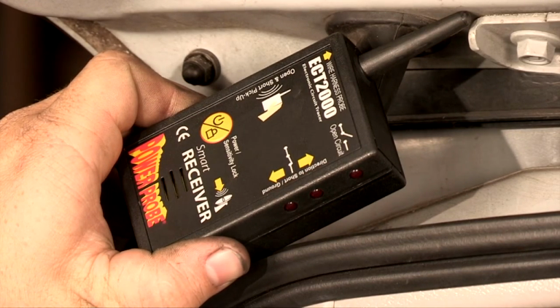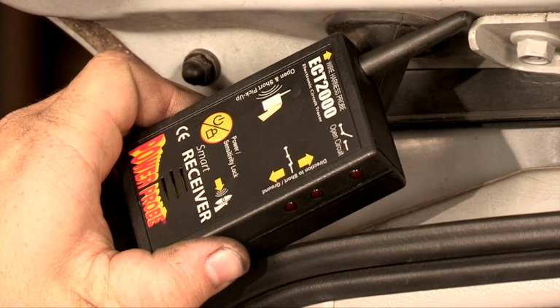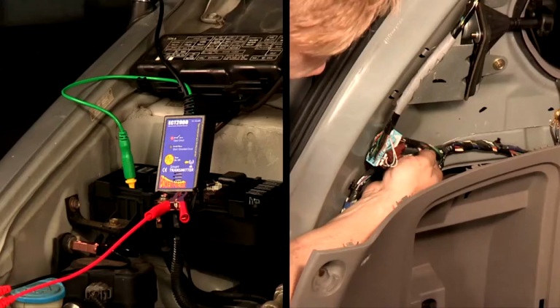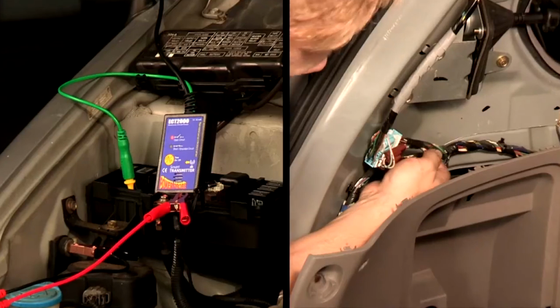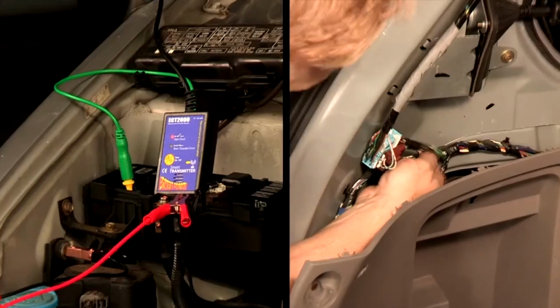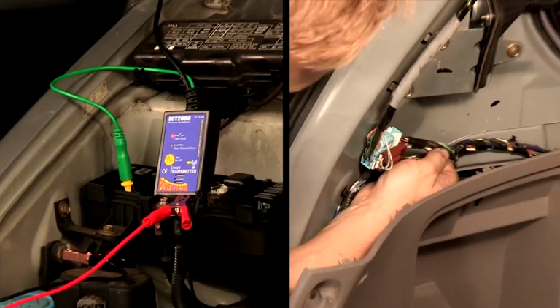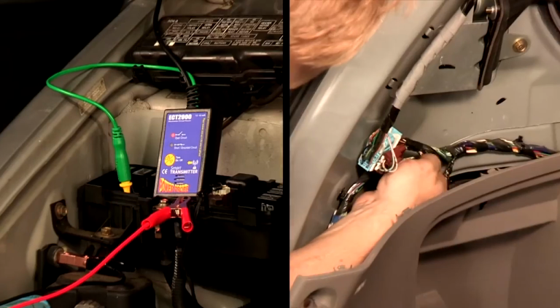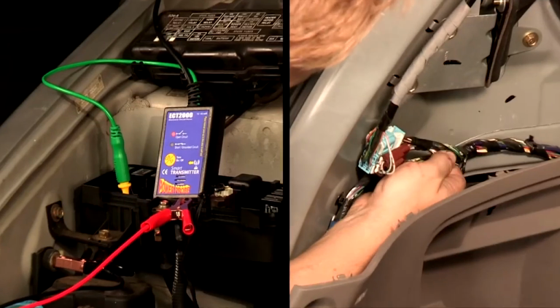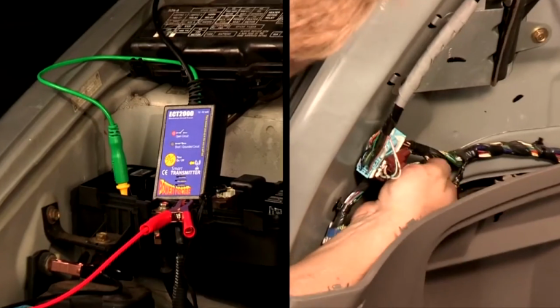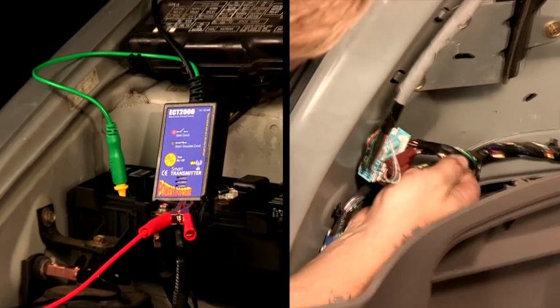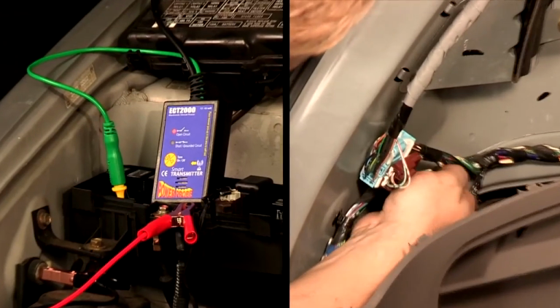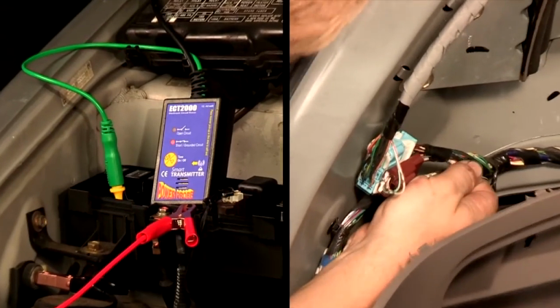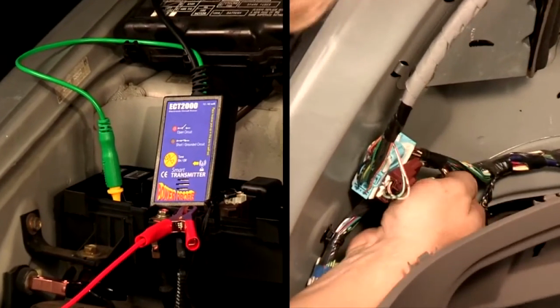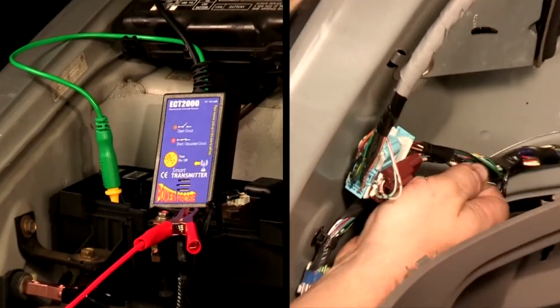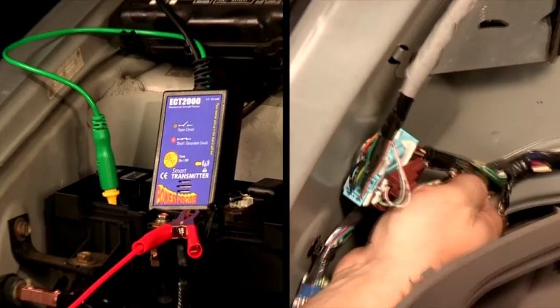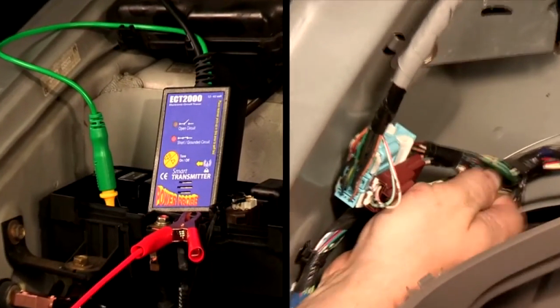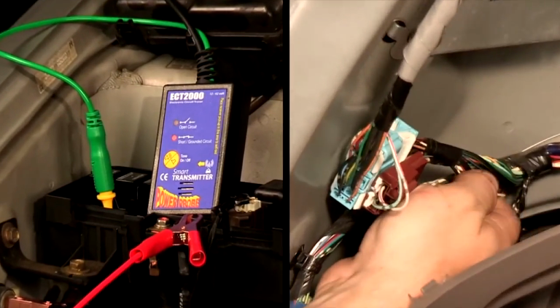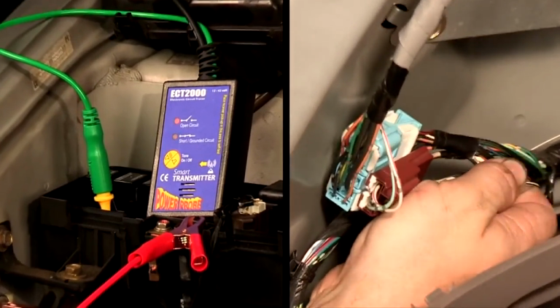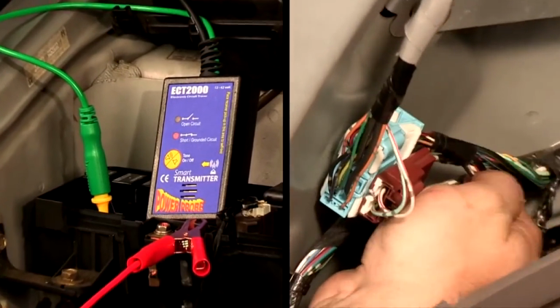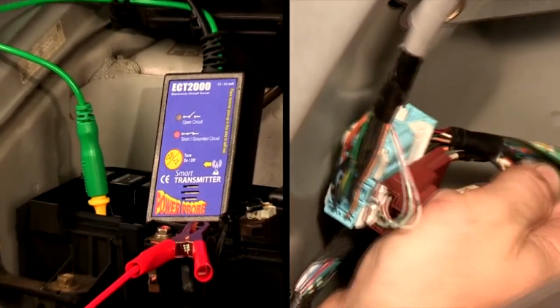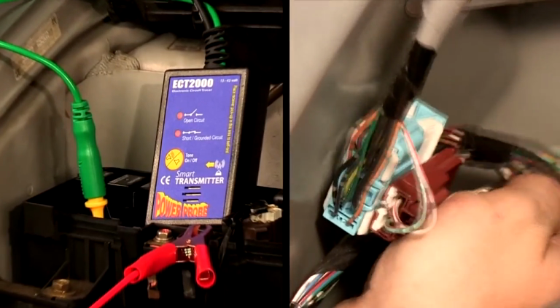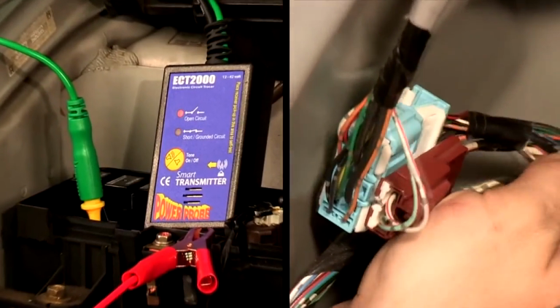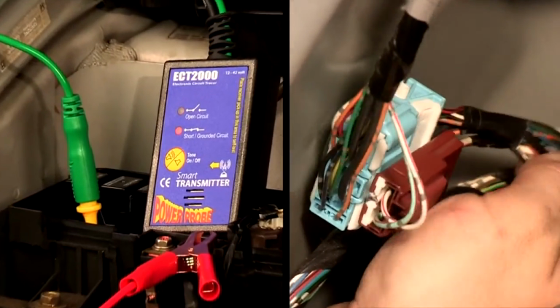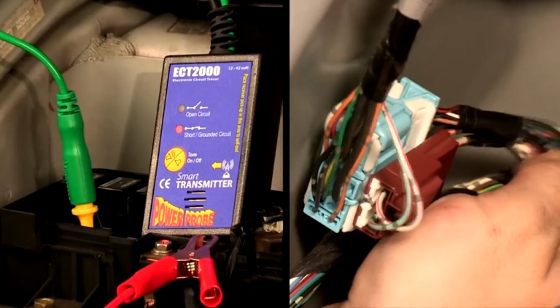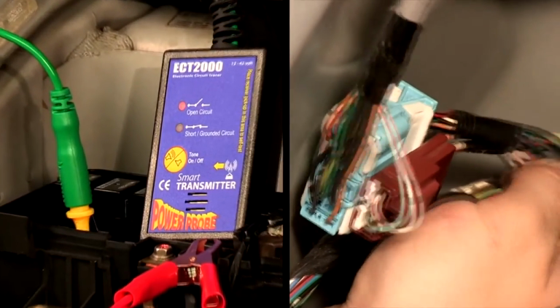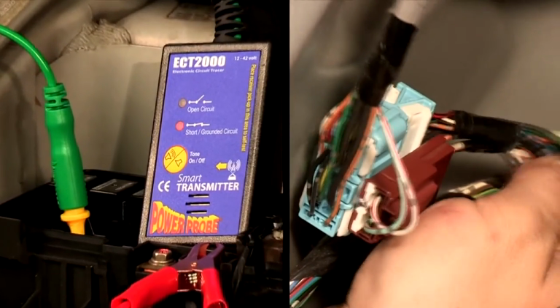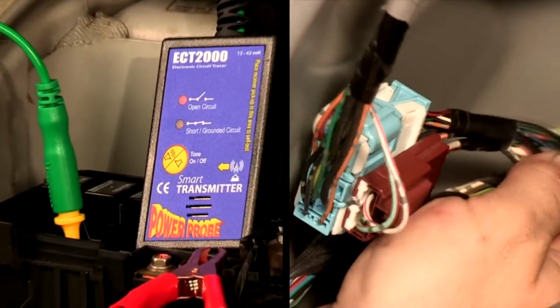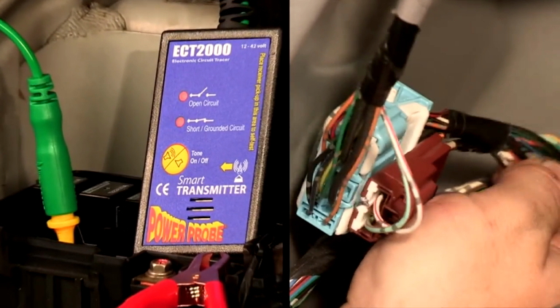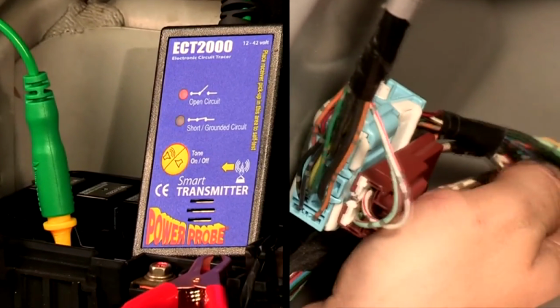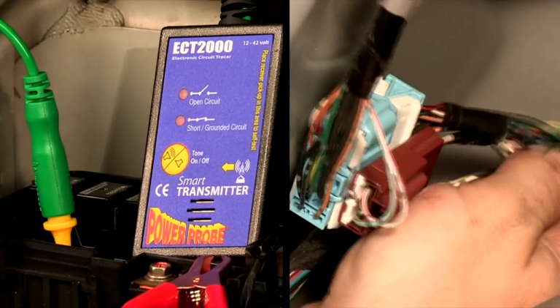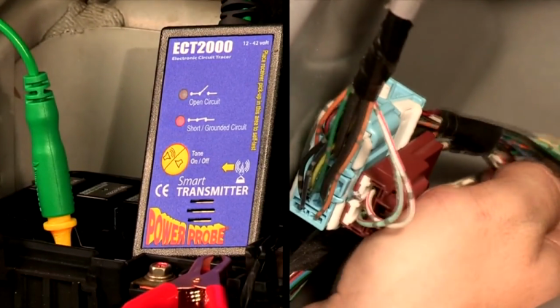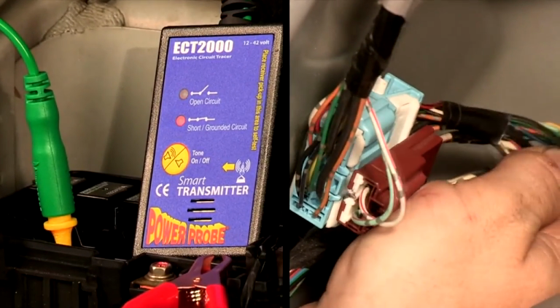If this is an intermittent problem, the transmitter's toggle tone will alert you when there's a change of state.